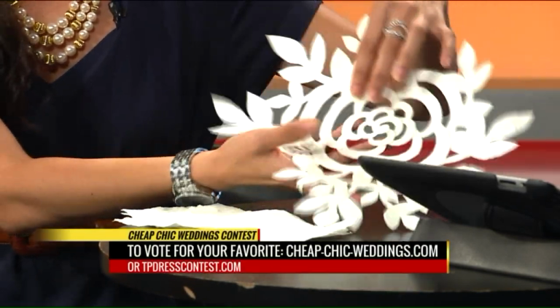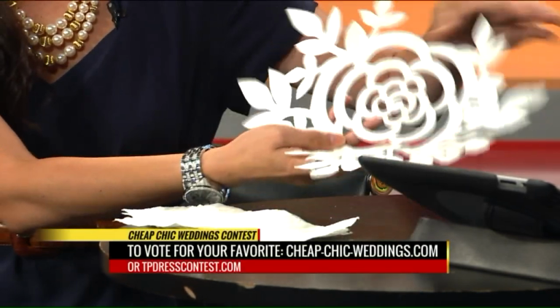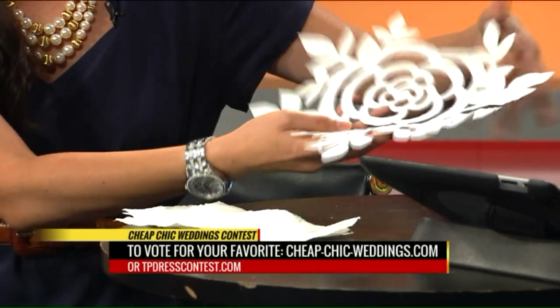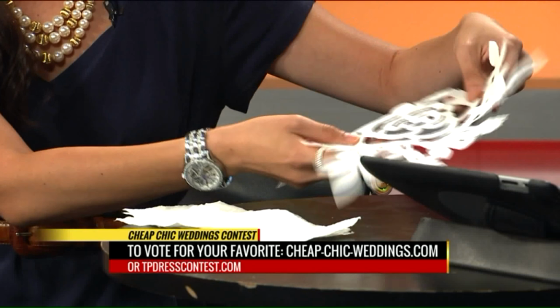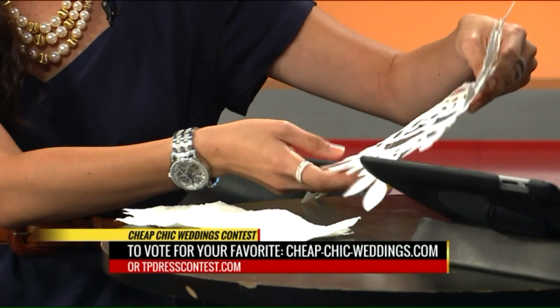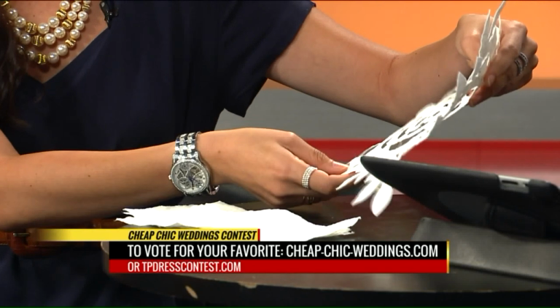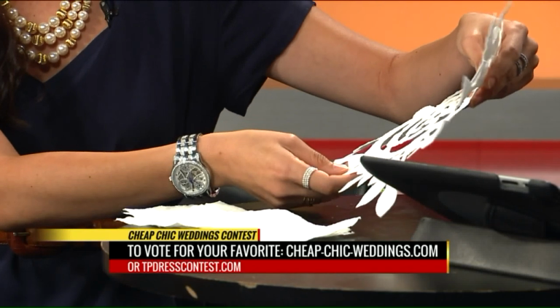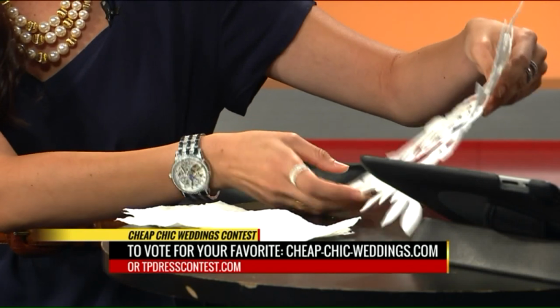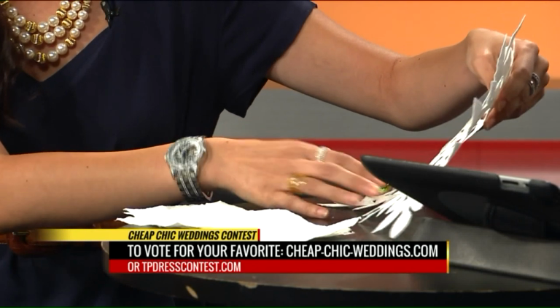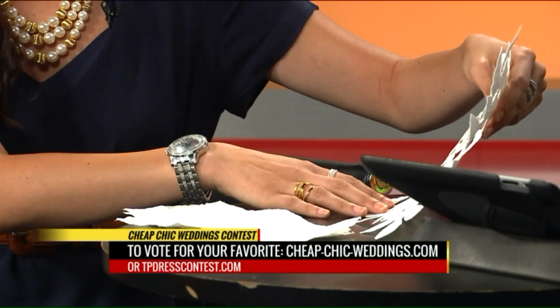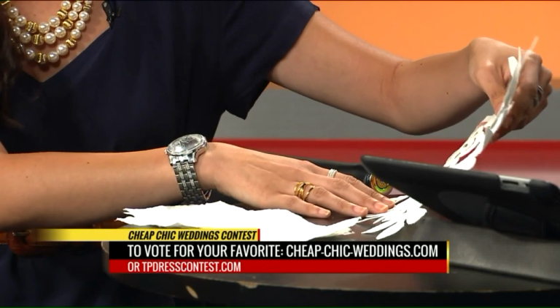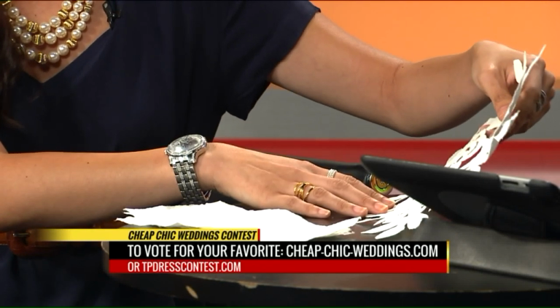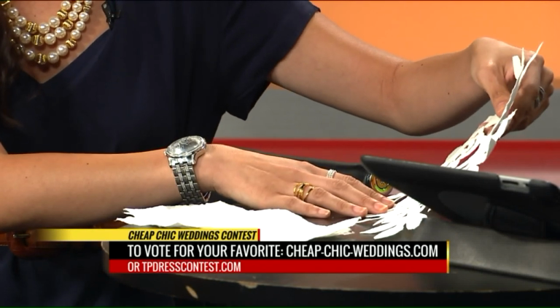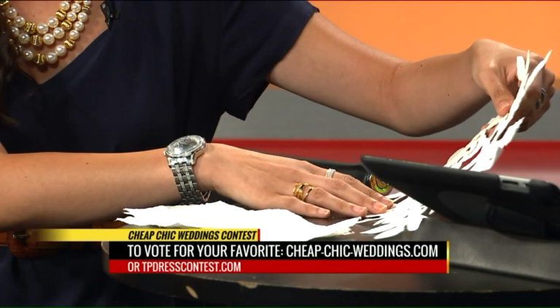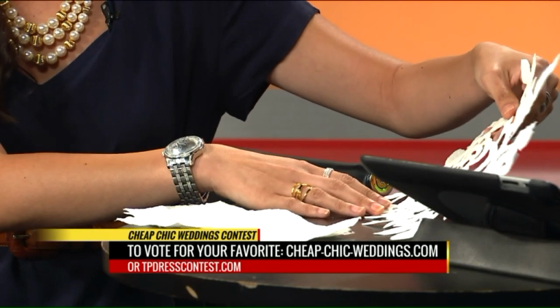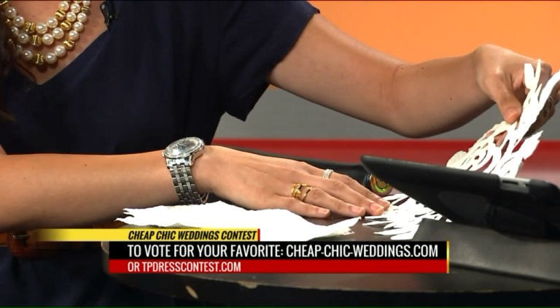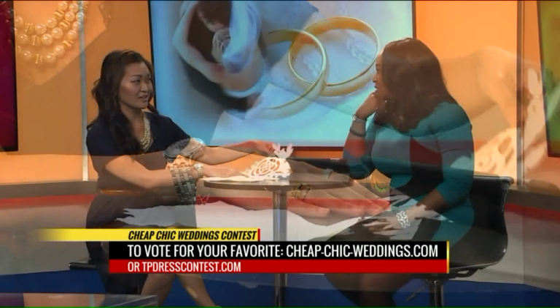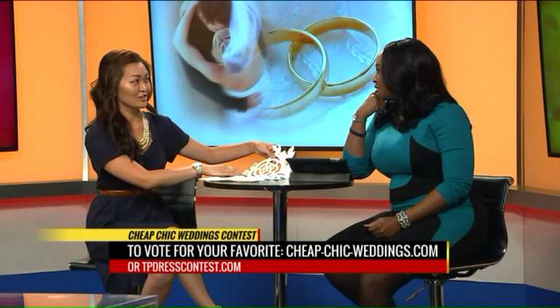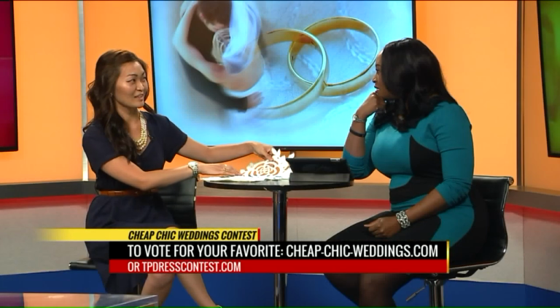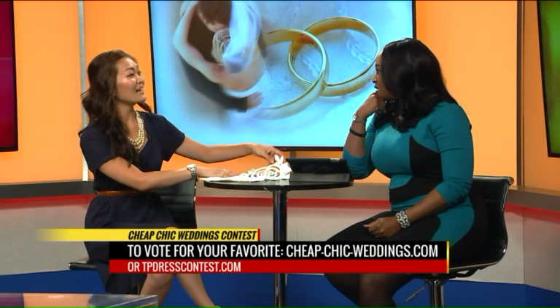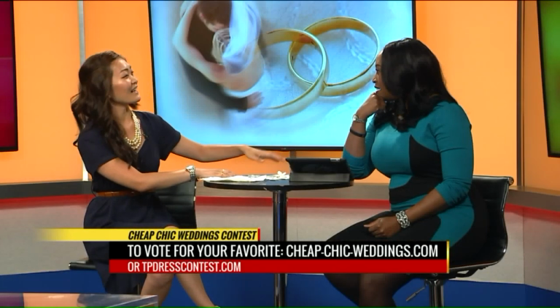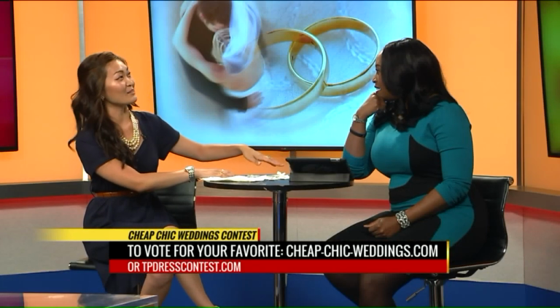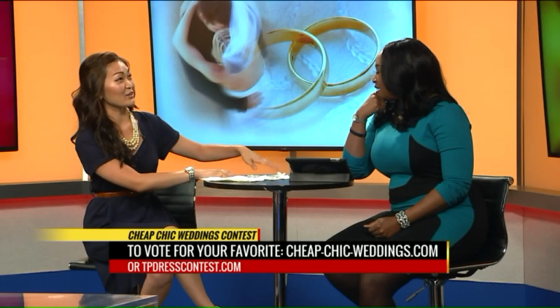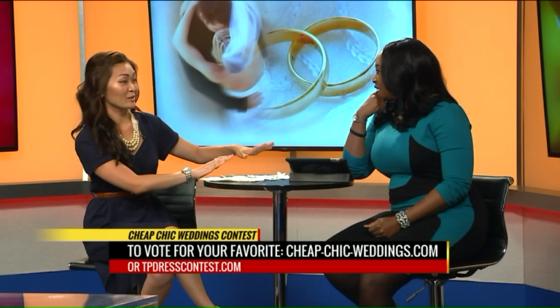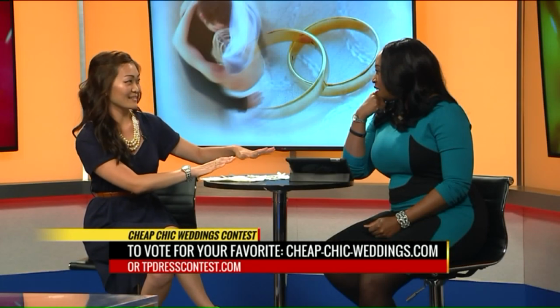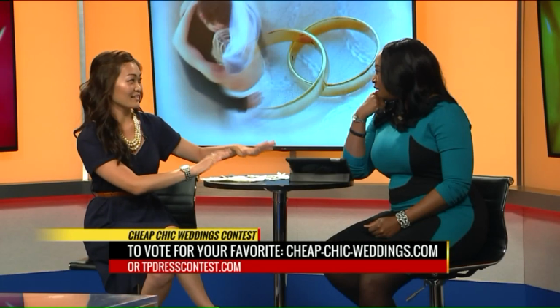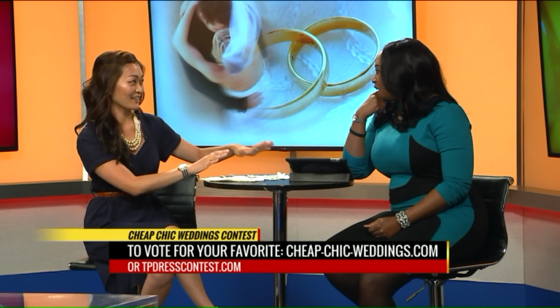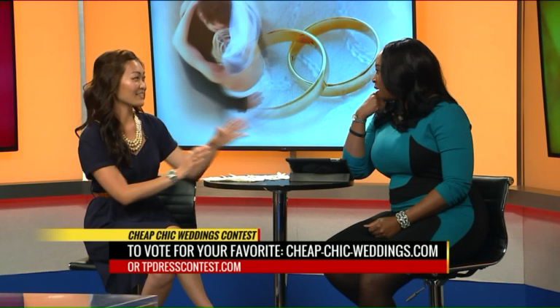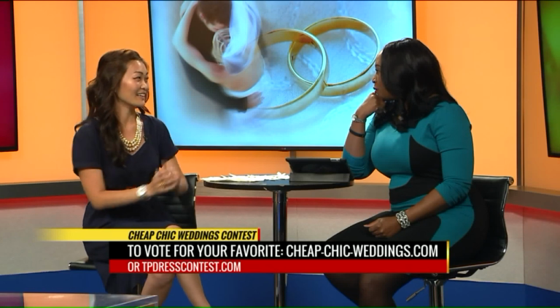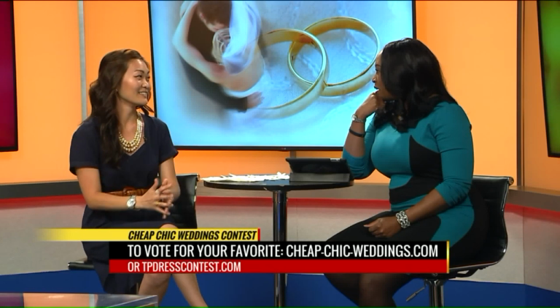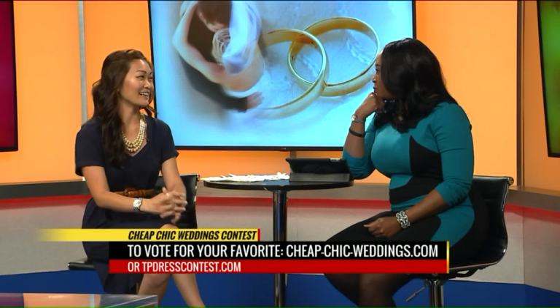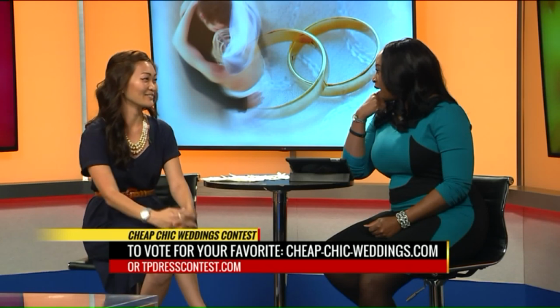So how long did it take to make your dress? I didn't count the hours actually, but about three months altogether.